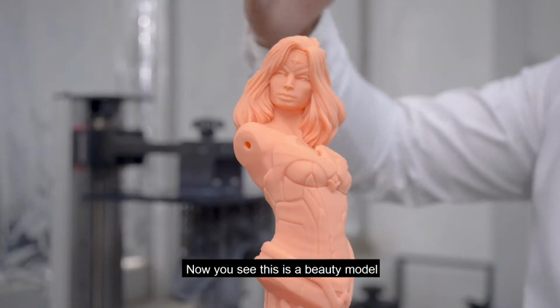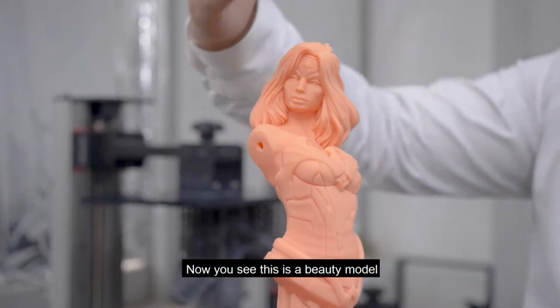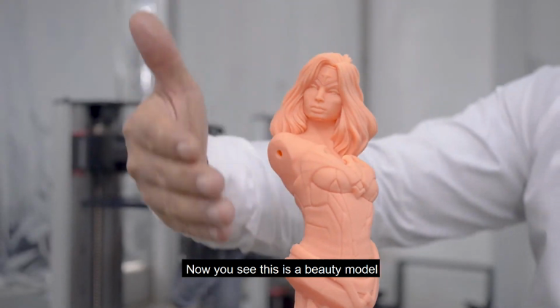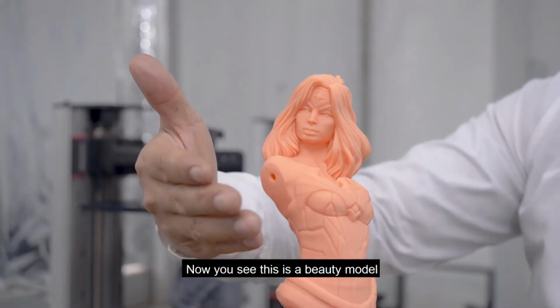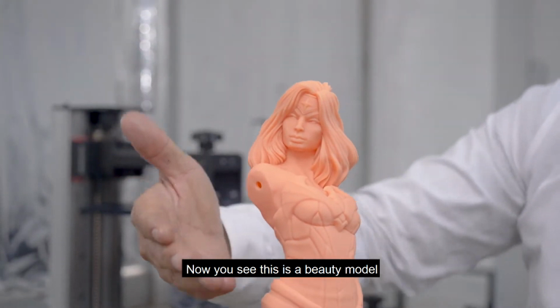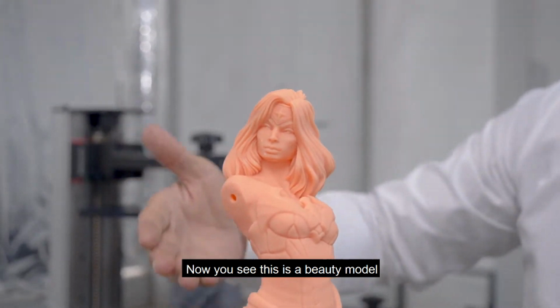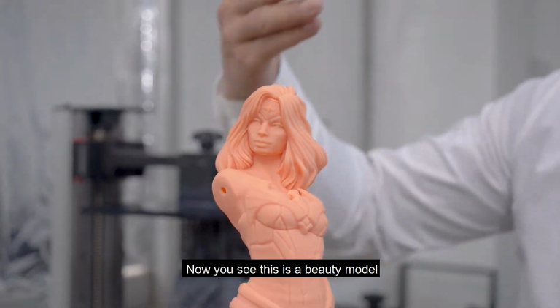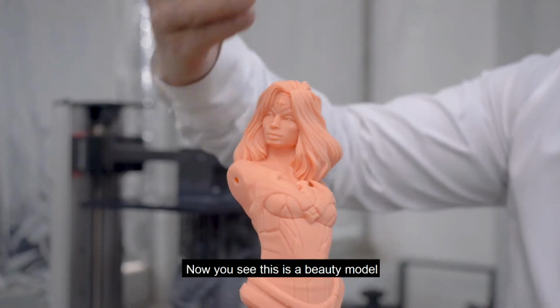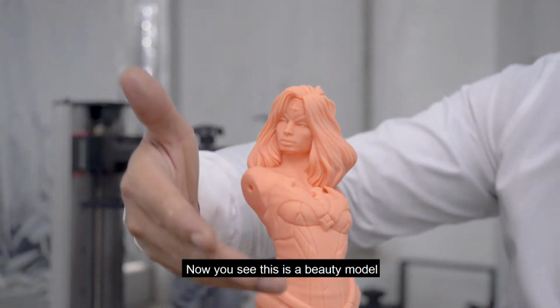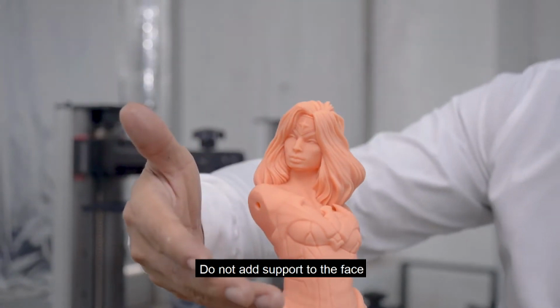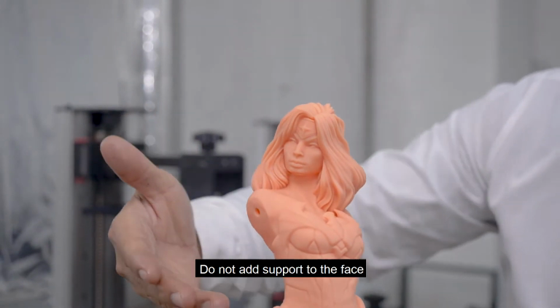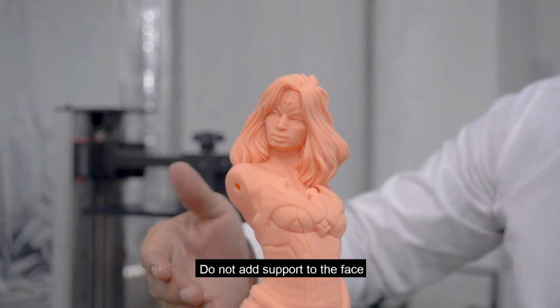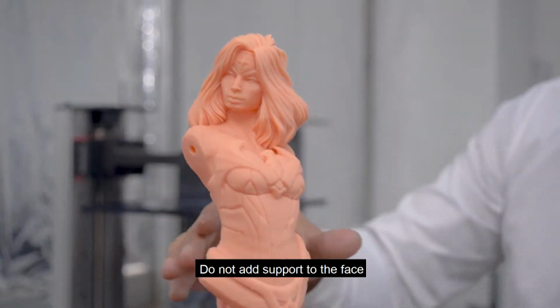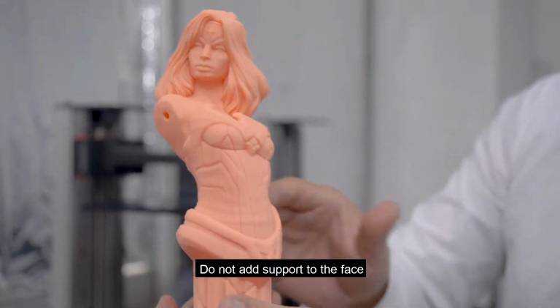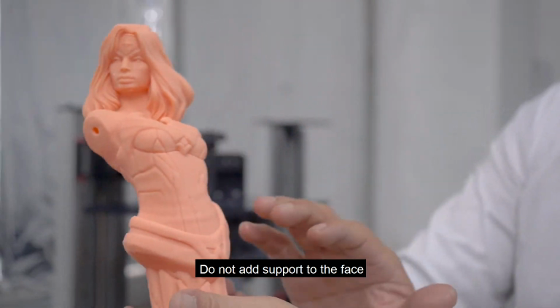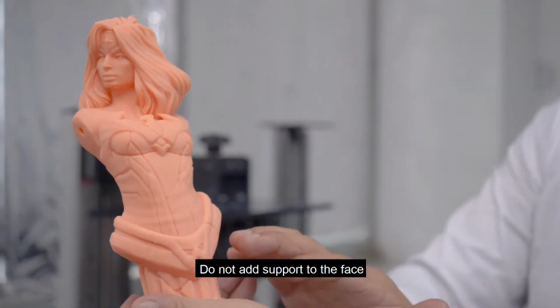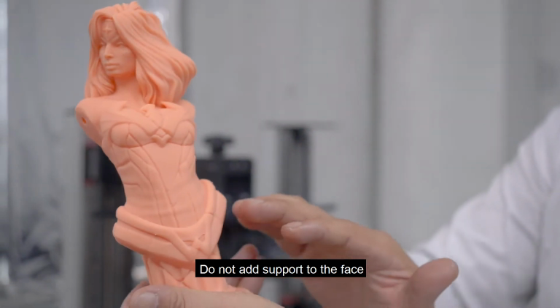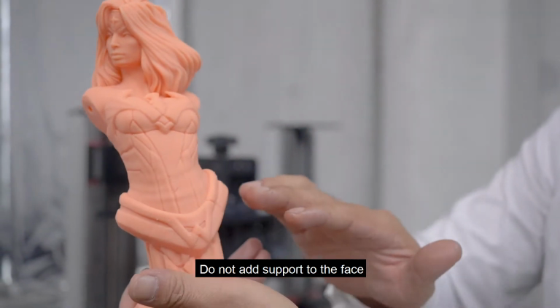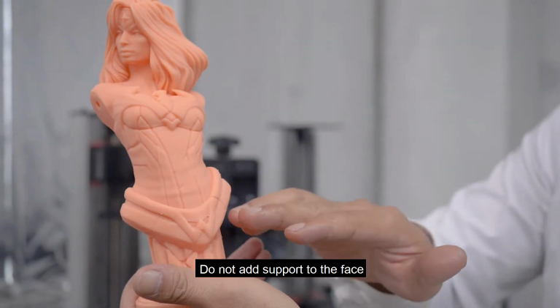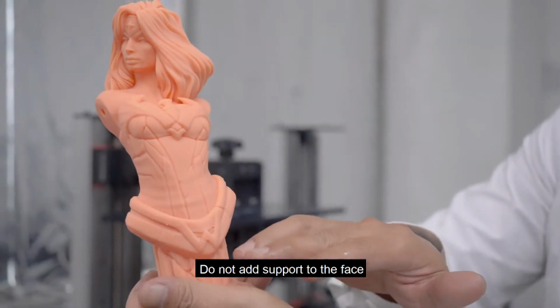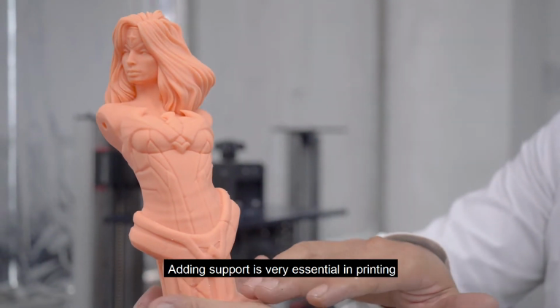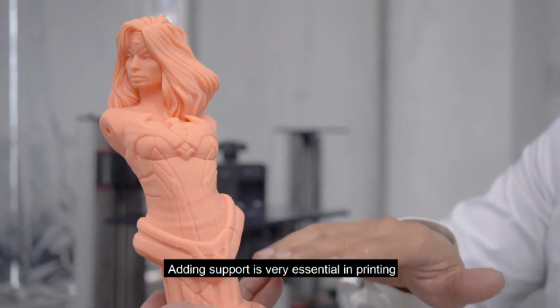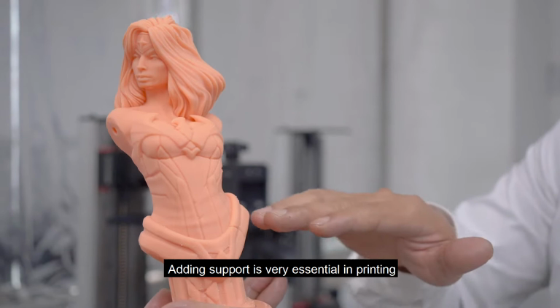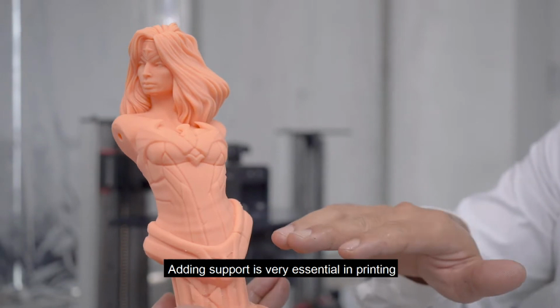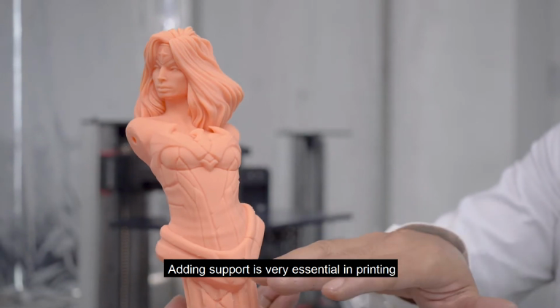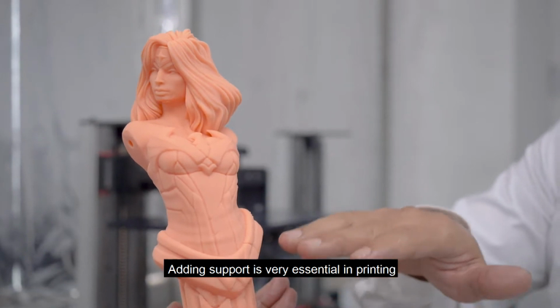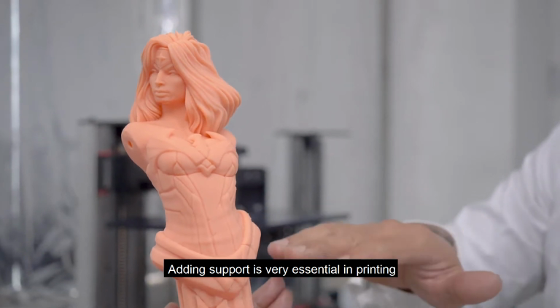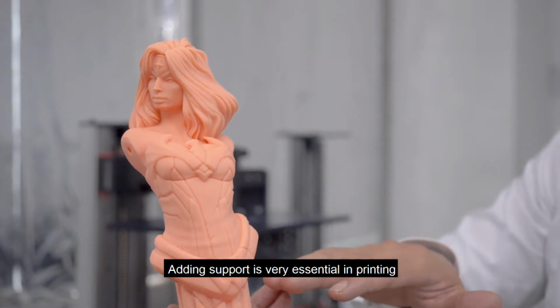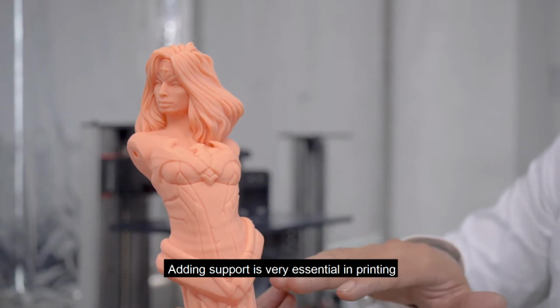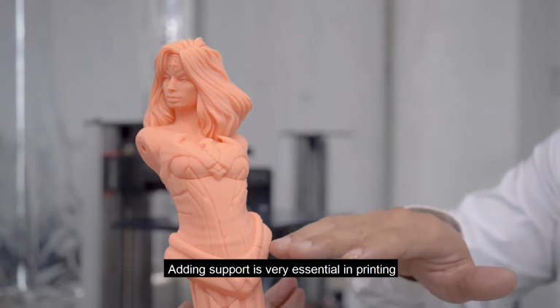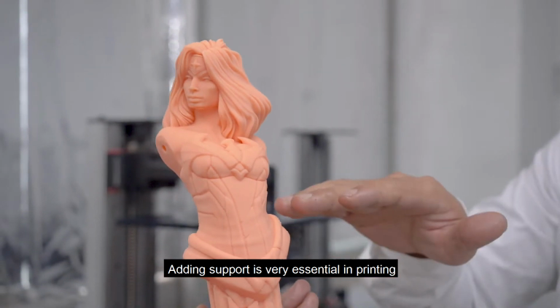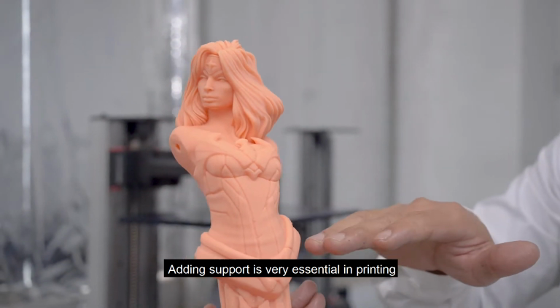Now you can see this is a beauty model. Do not add support to the face. Adding support placement is very essential in printing.